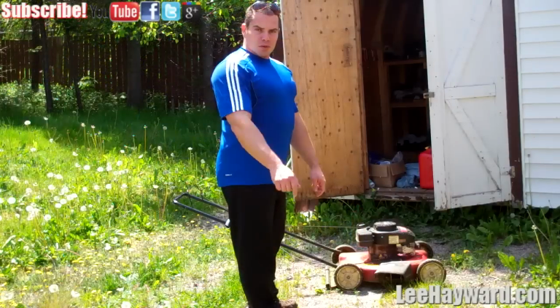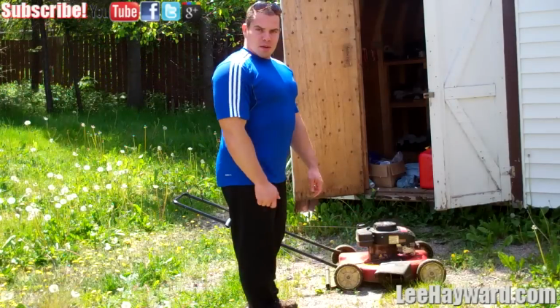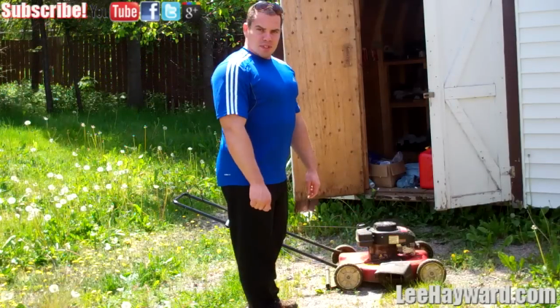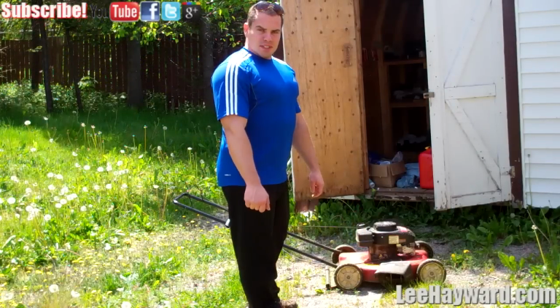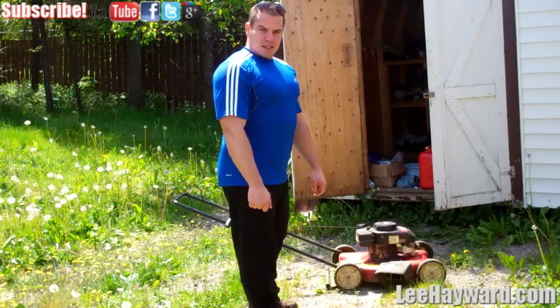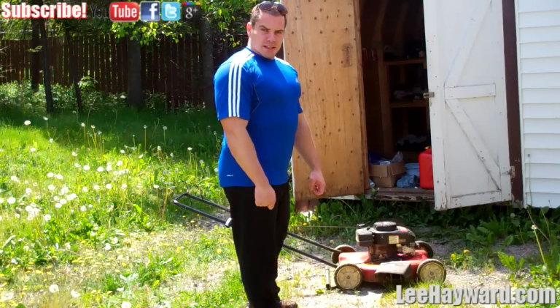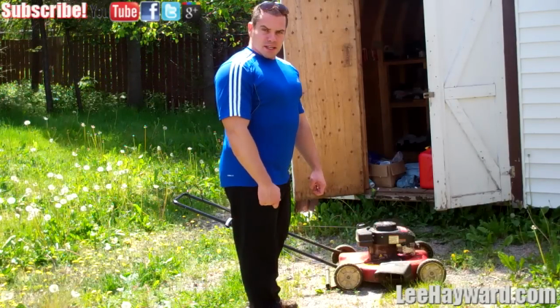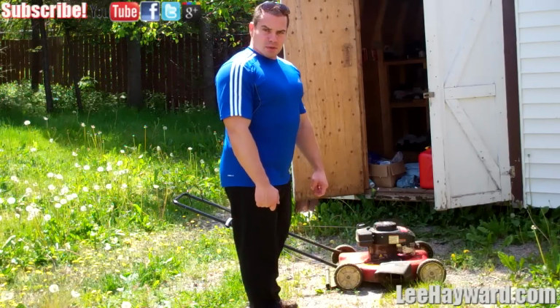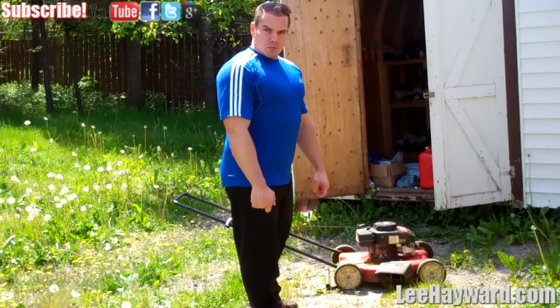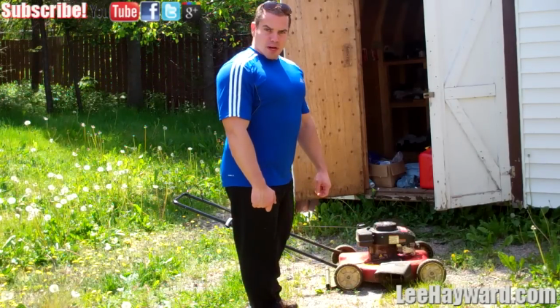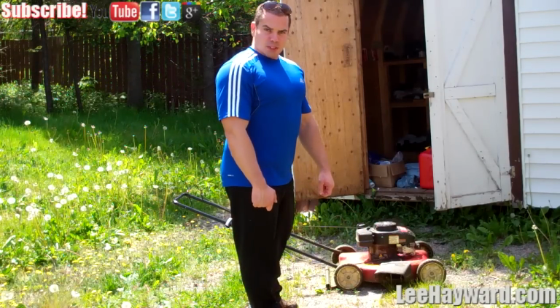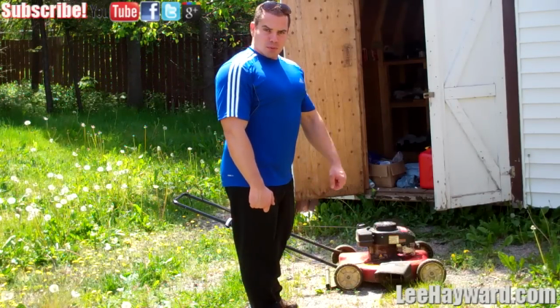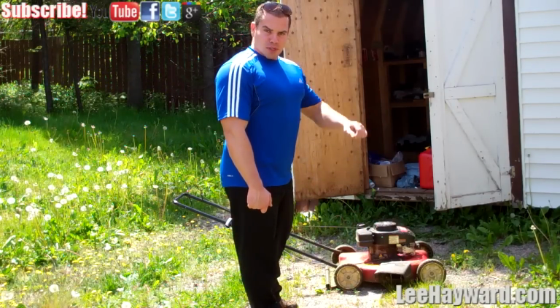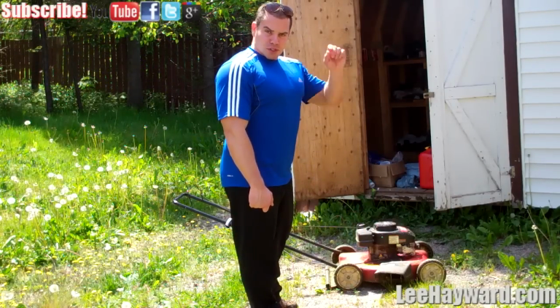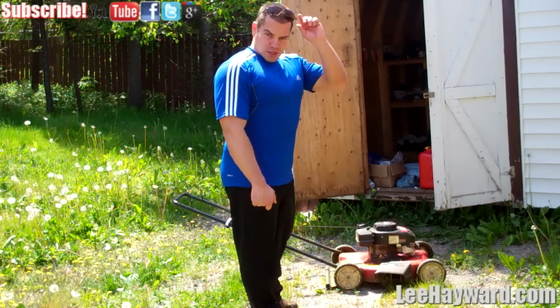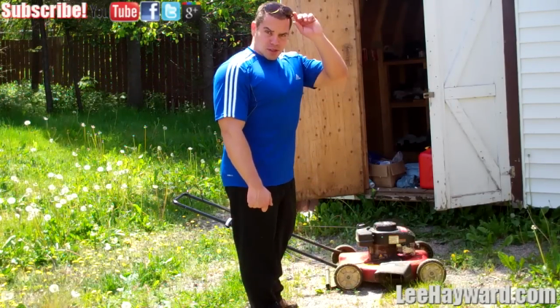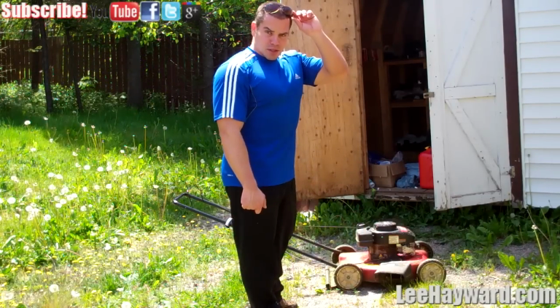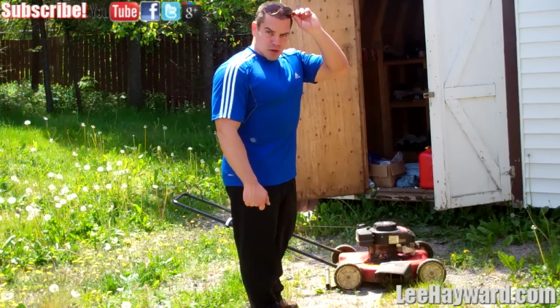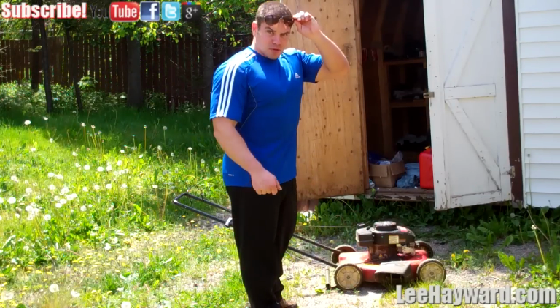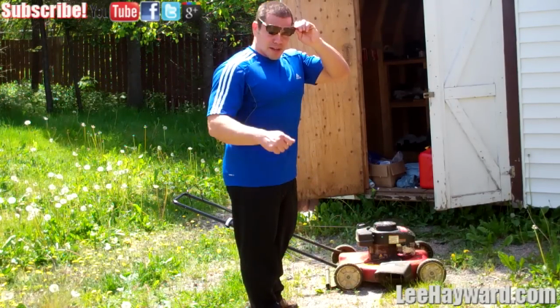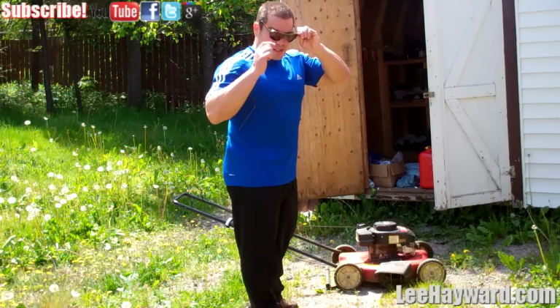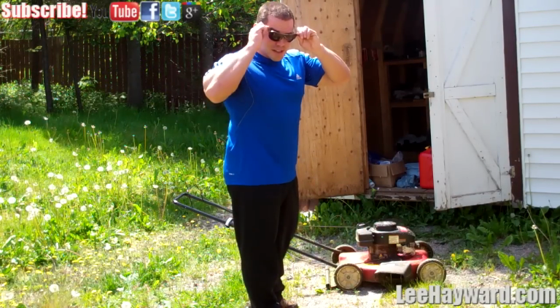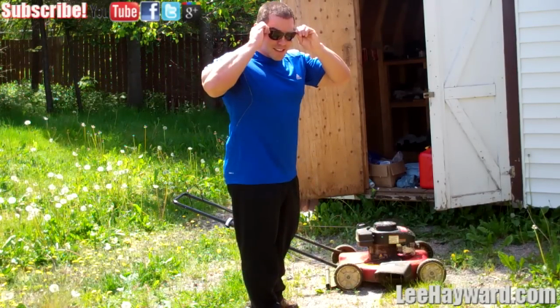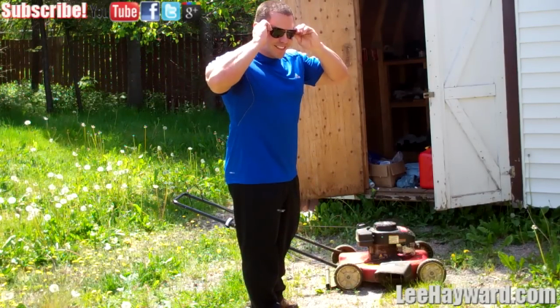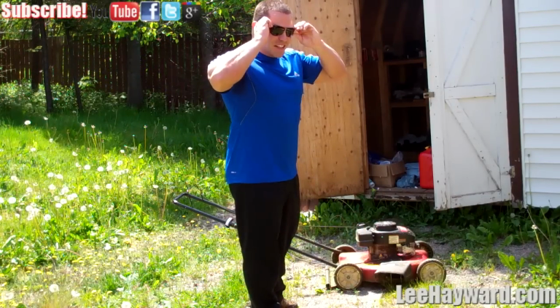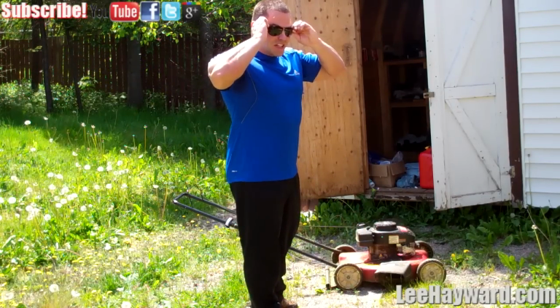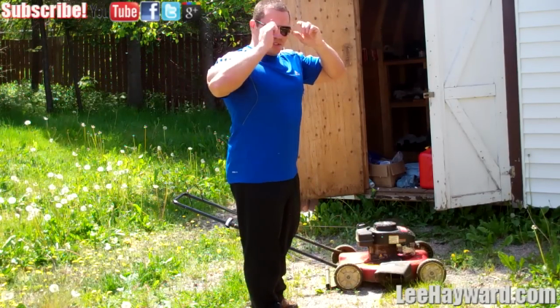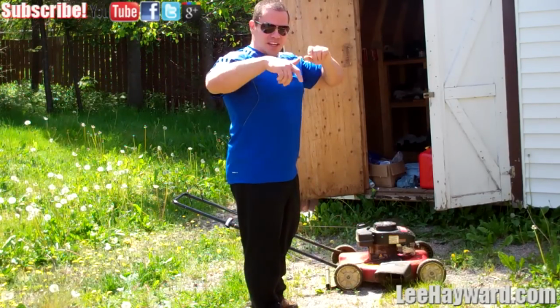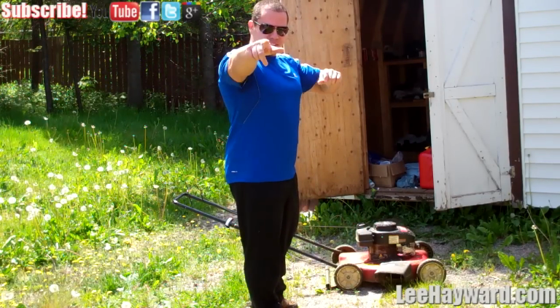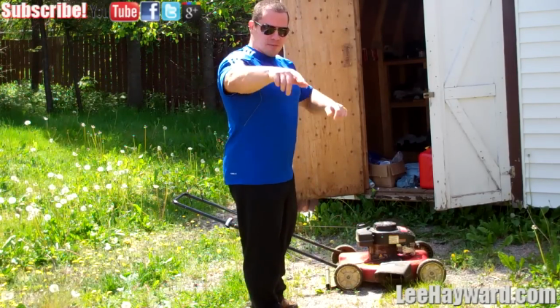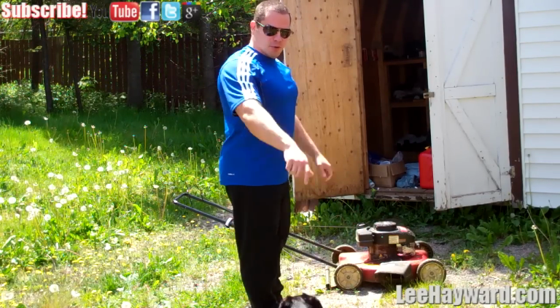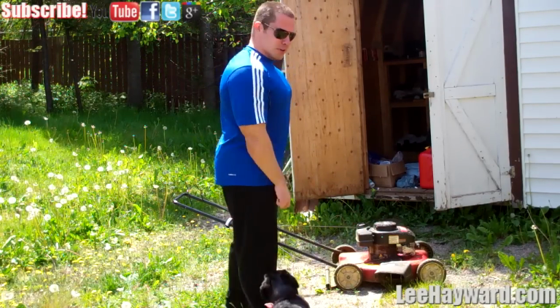So with that being said, I've got to get out there and practice what I preach and cut my own grass. Take care and have a good one.